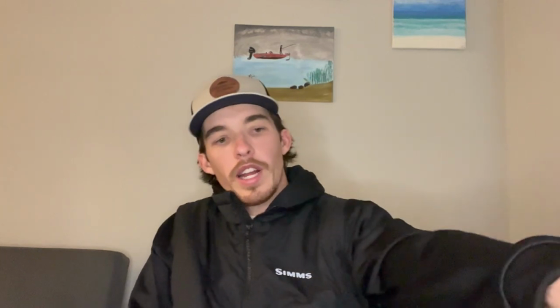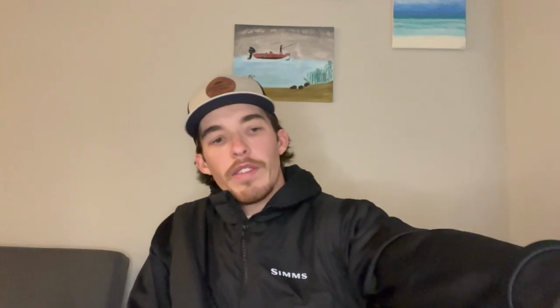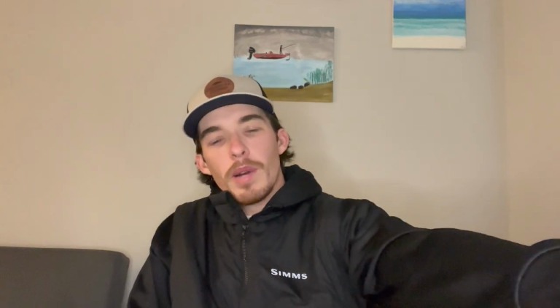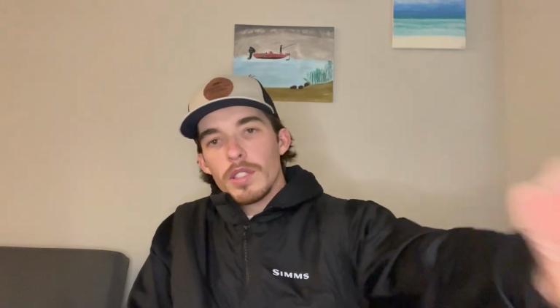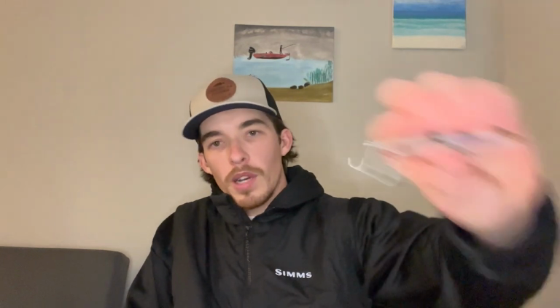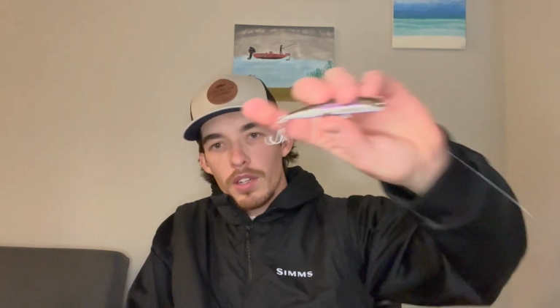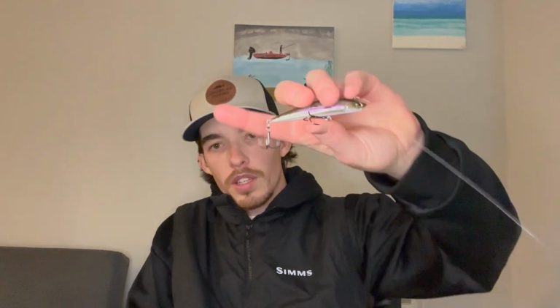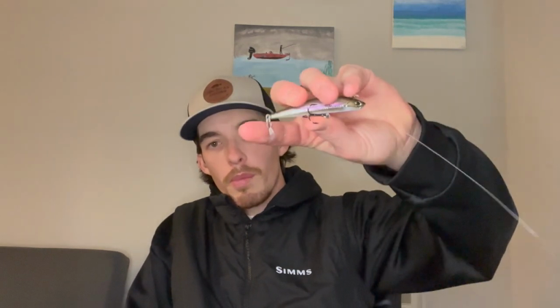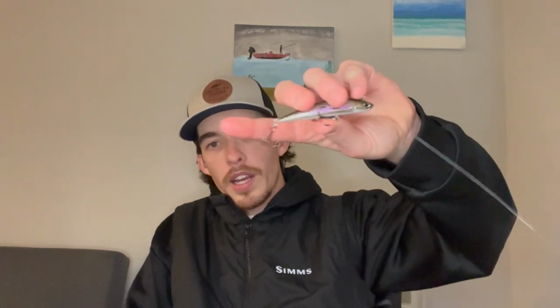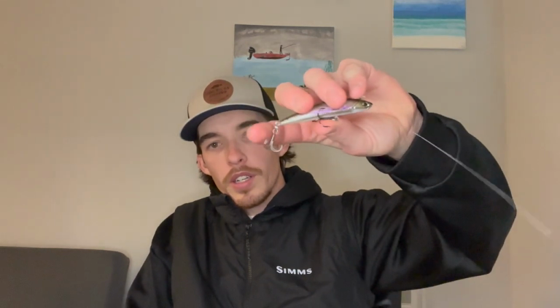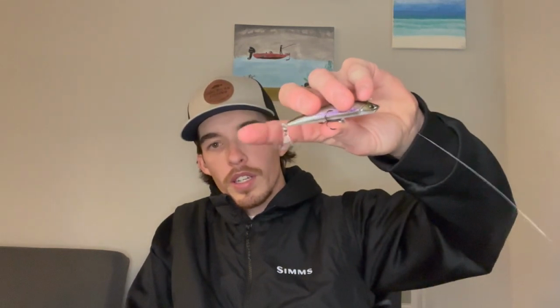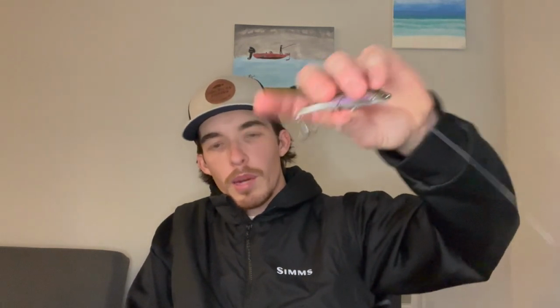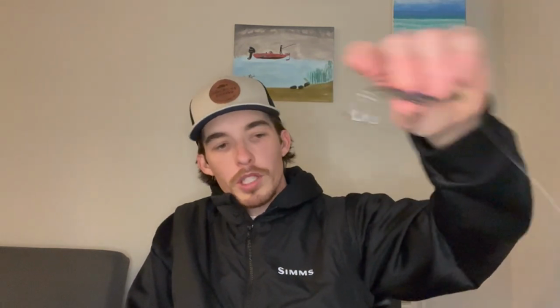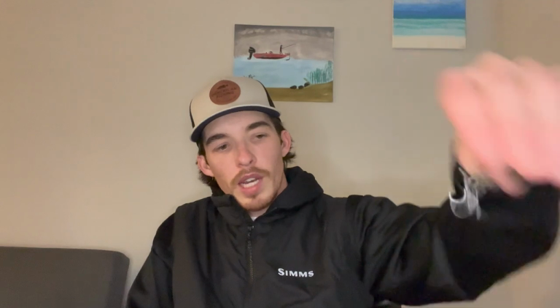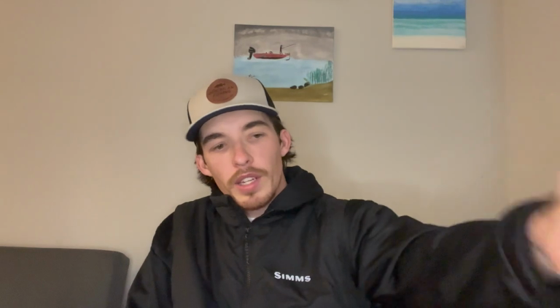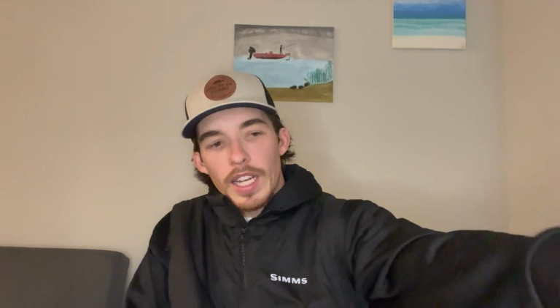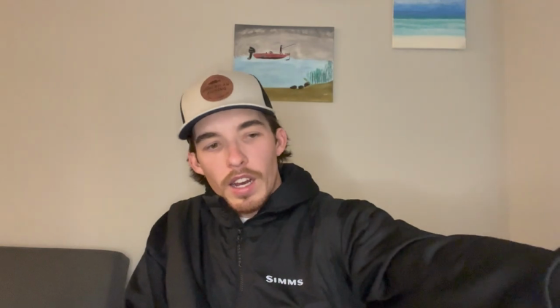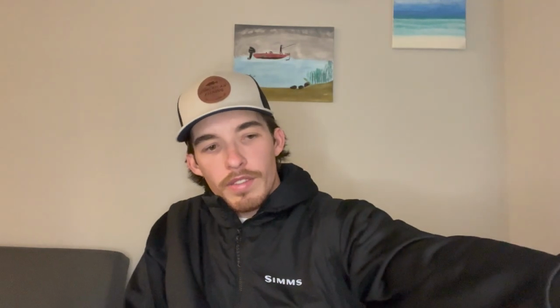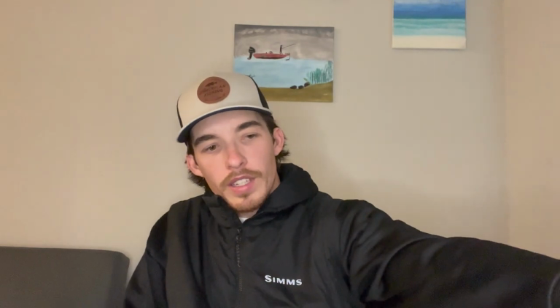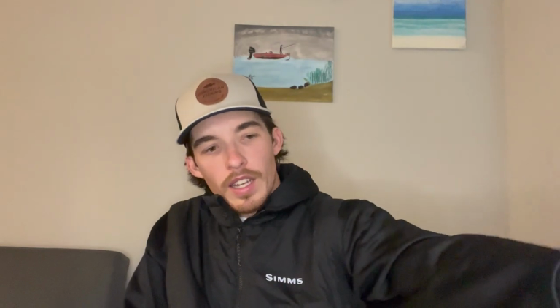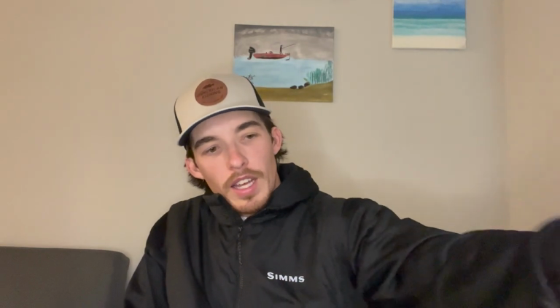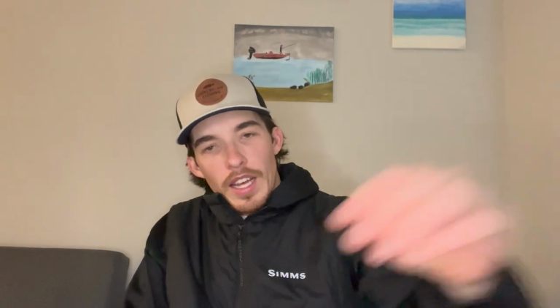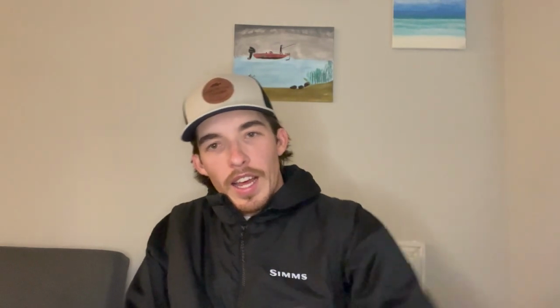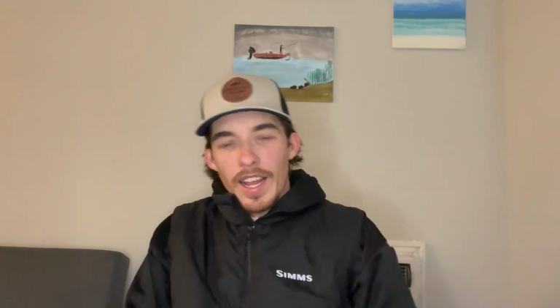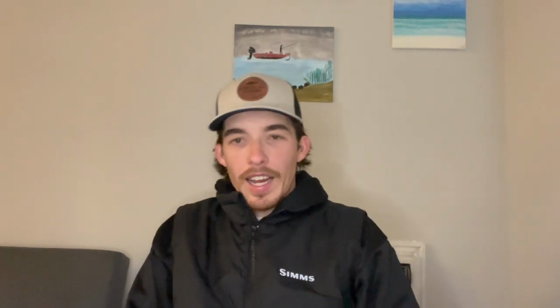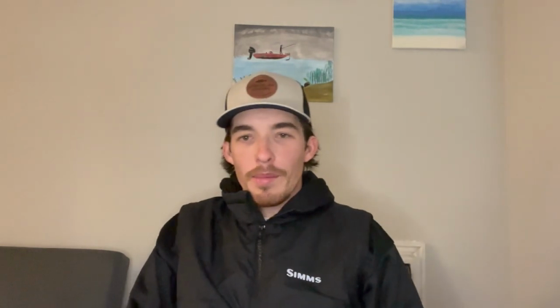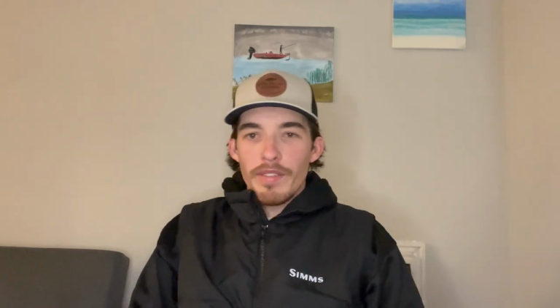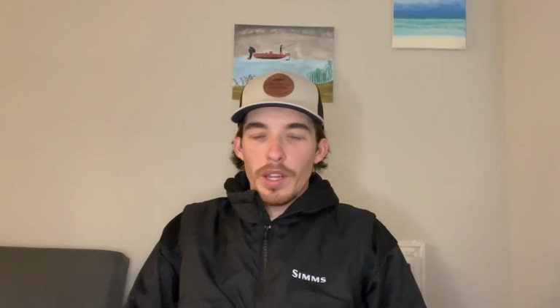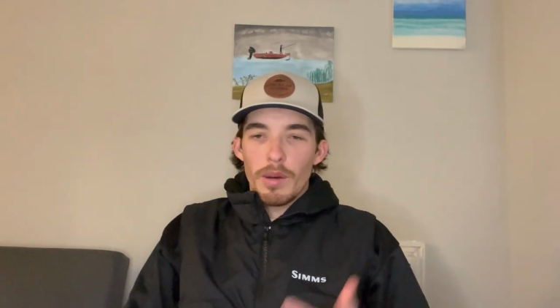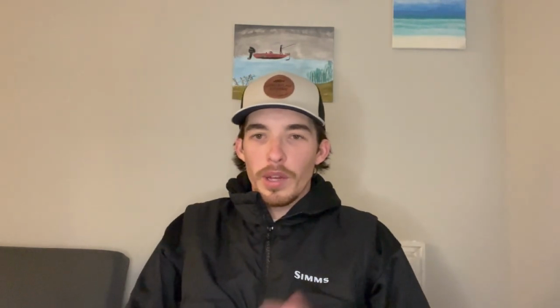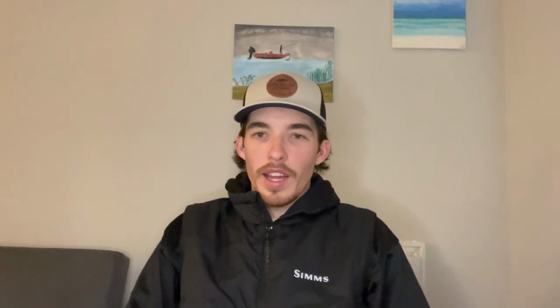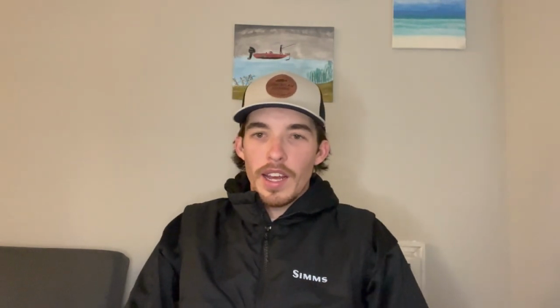I tried it around some bridge pilings and some long tapering points. I had a decent three-and-a-half pound spot hooked on the back hook on a bridge piling — he got off. I got him on video, I'll play that now.